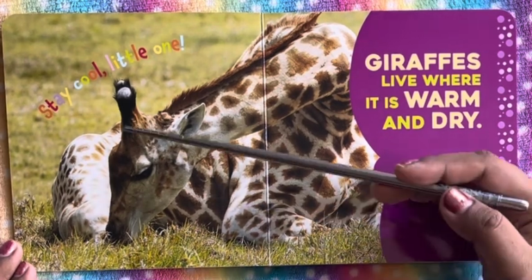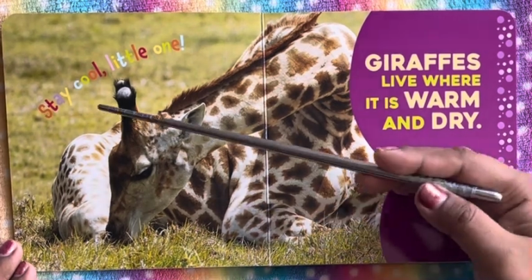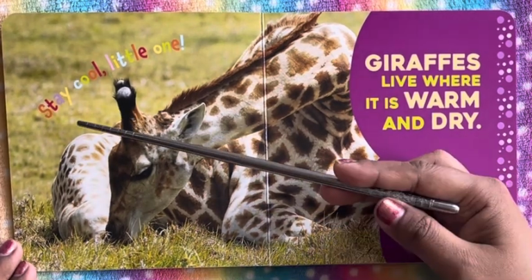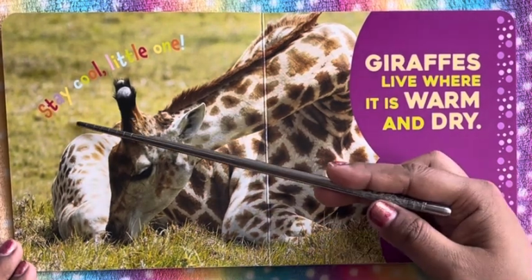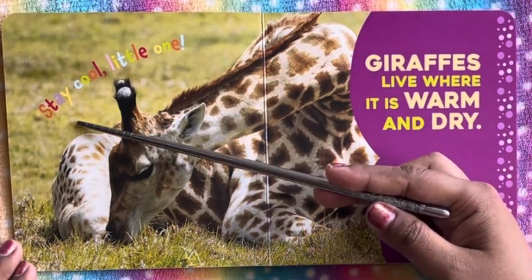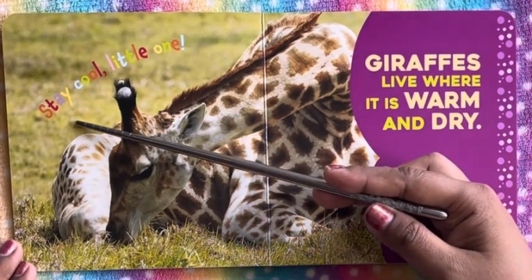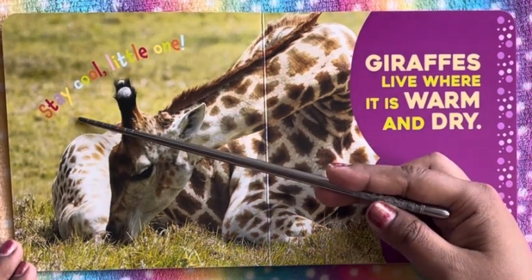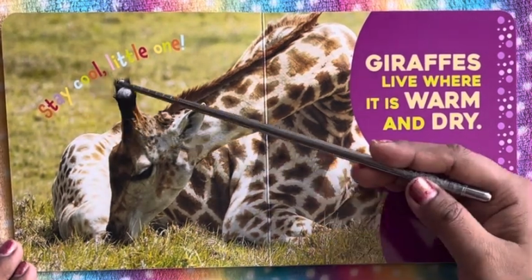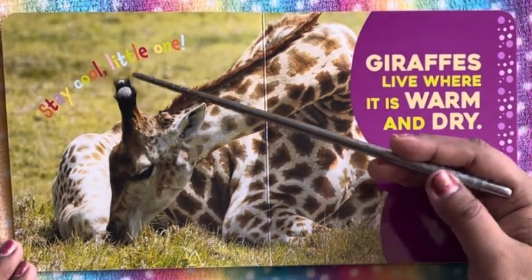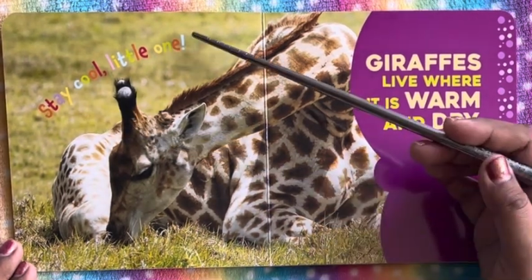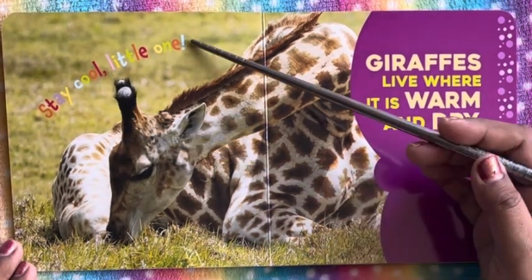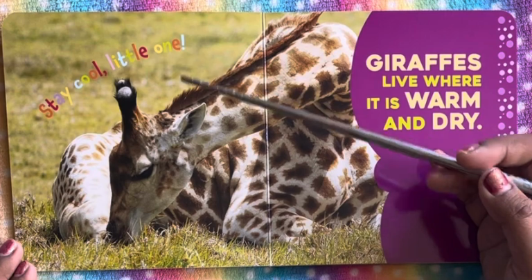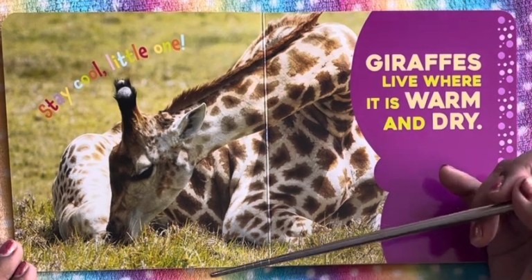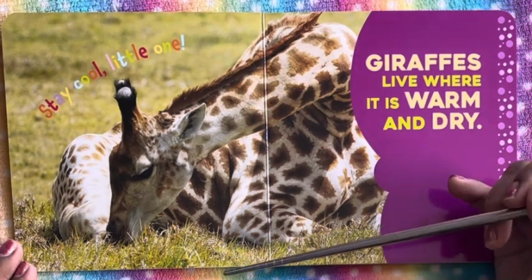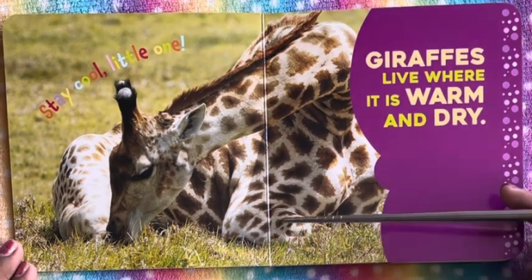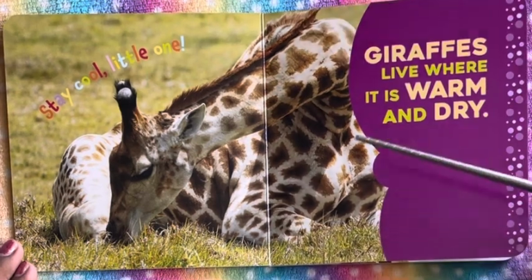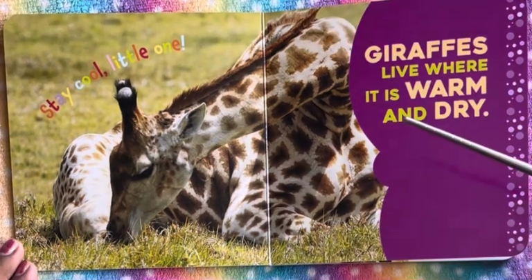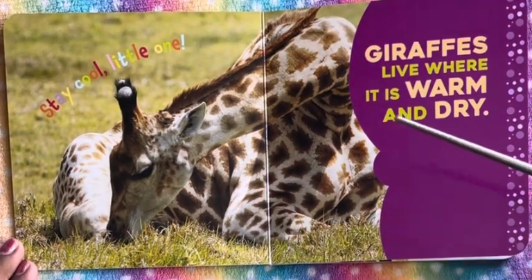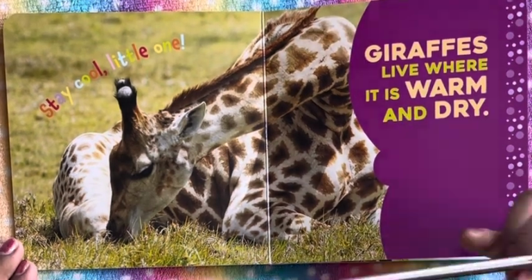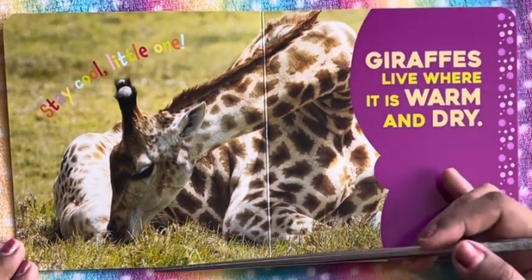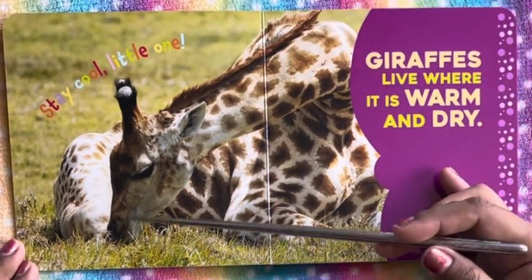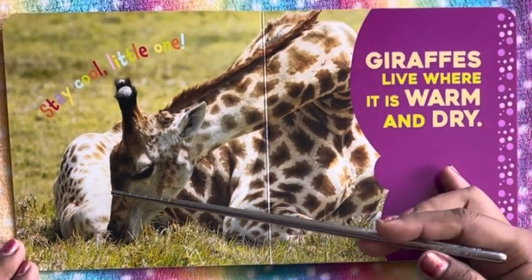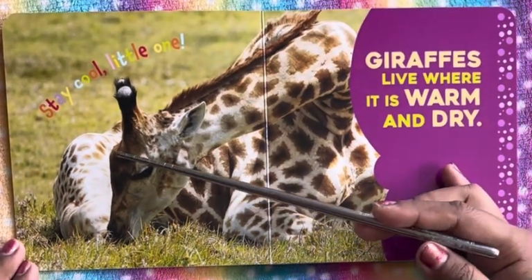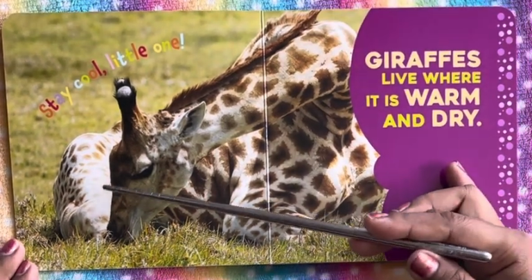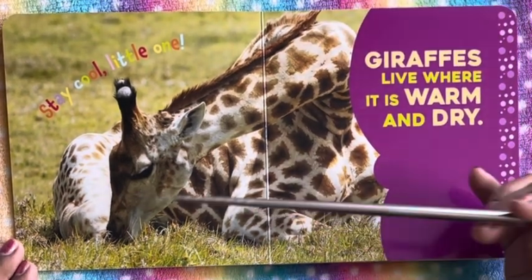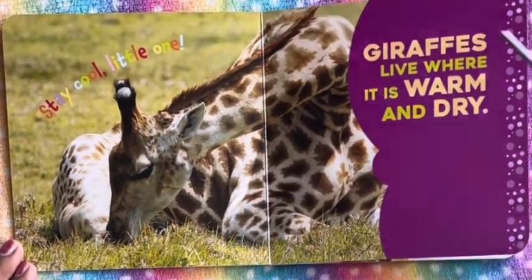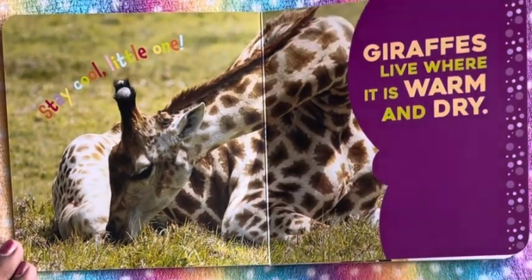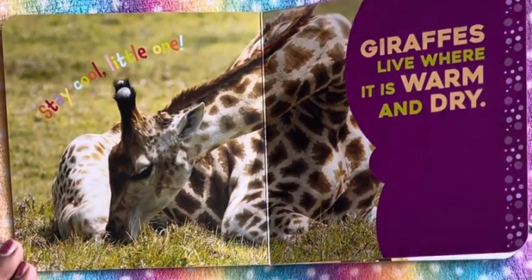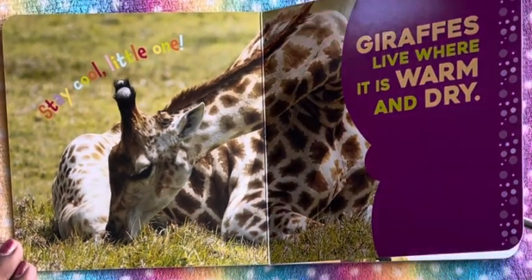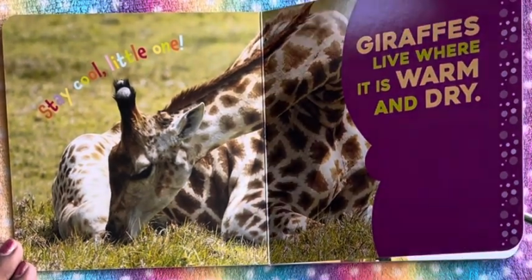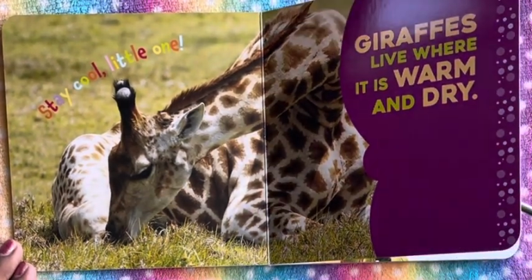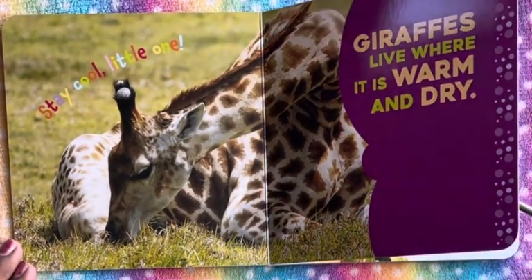And they stay cool, the little ones. So there's a little one here, staying cool with its mama.